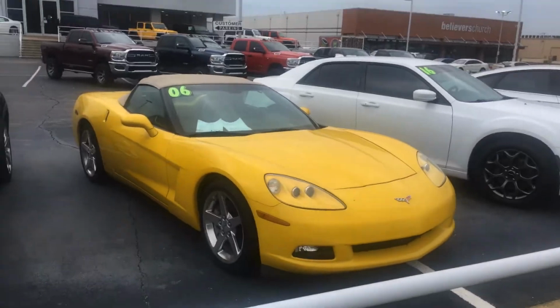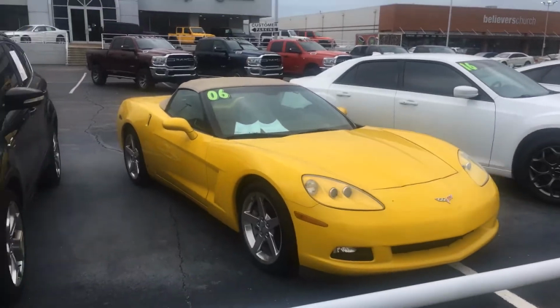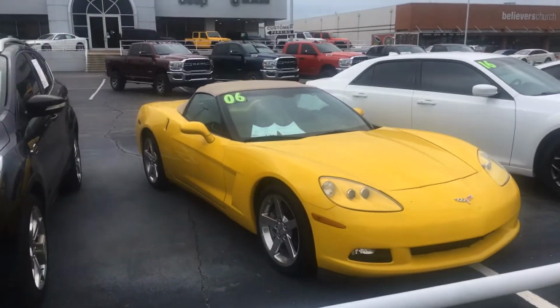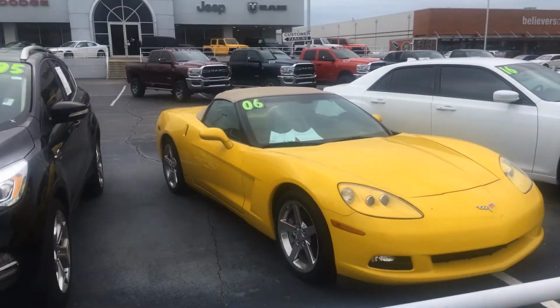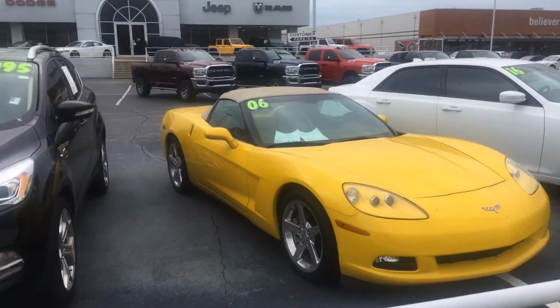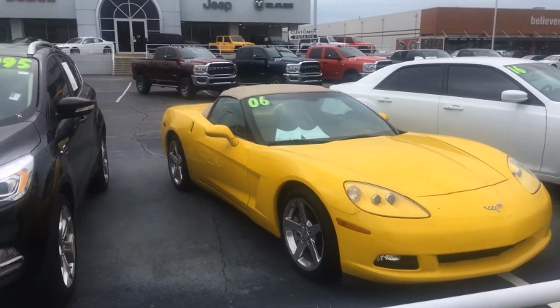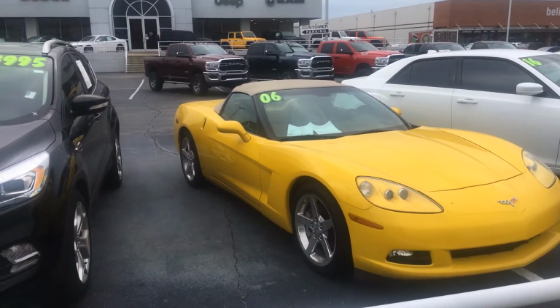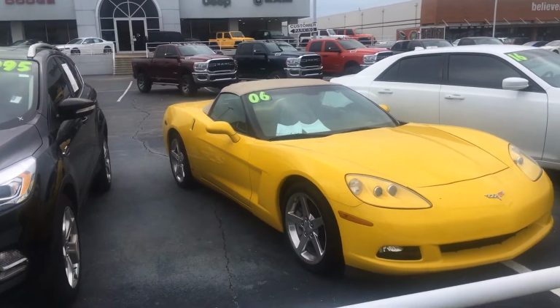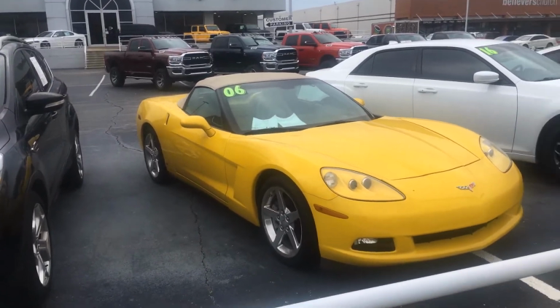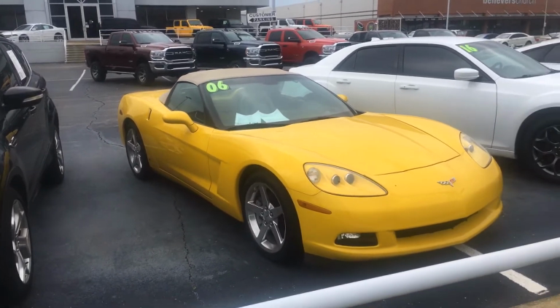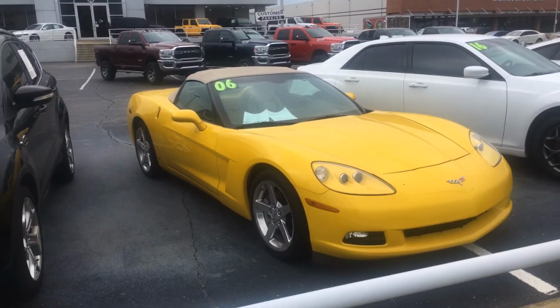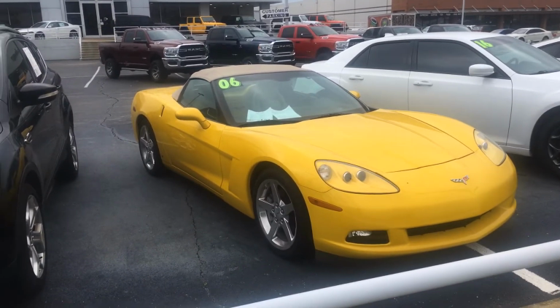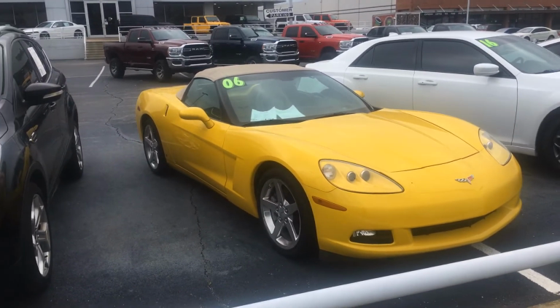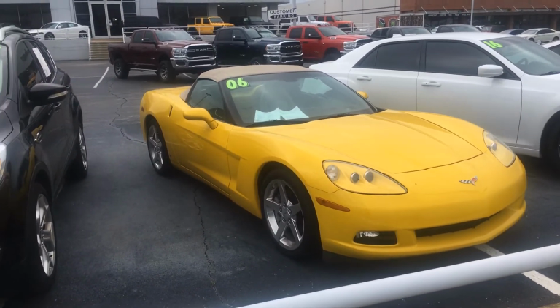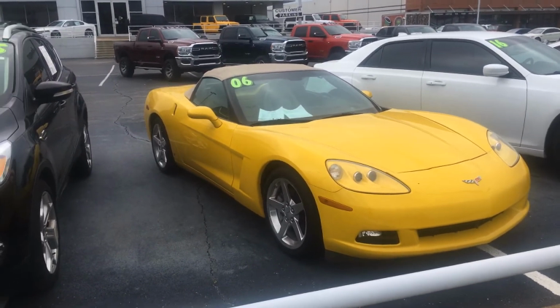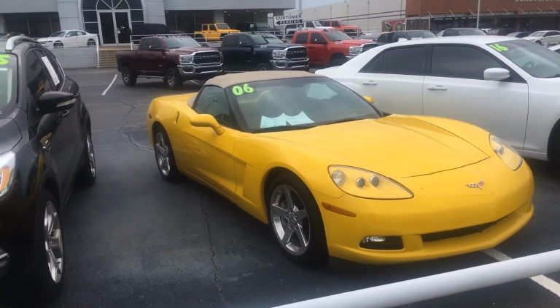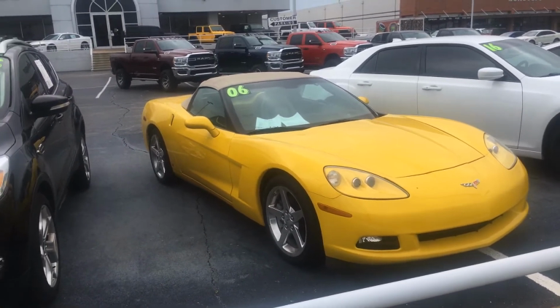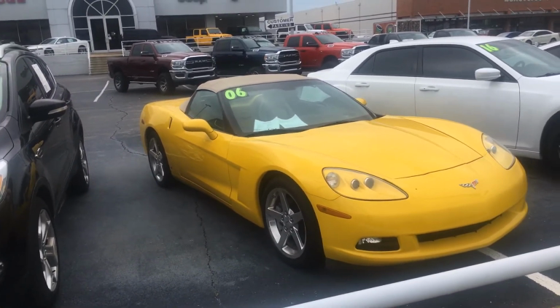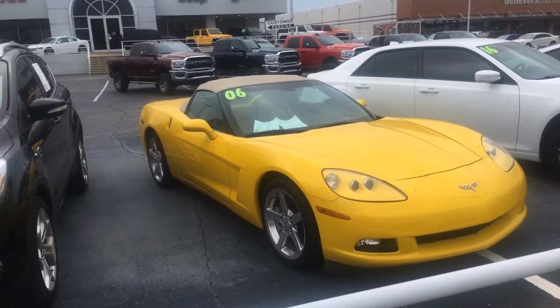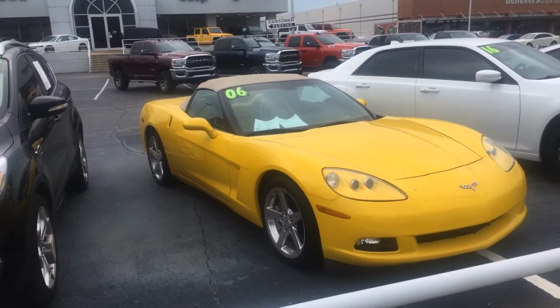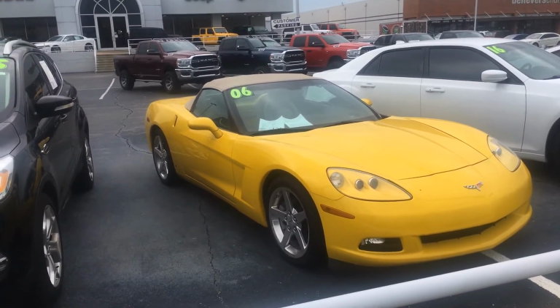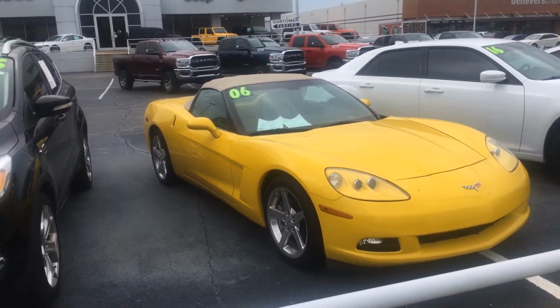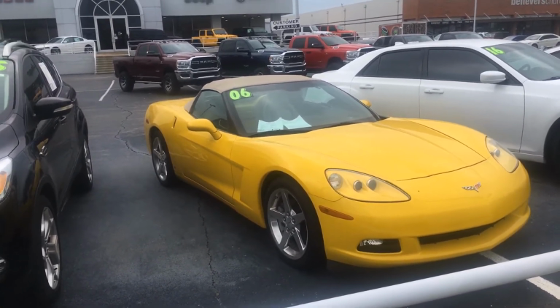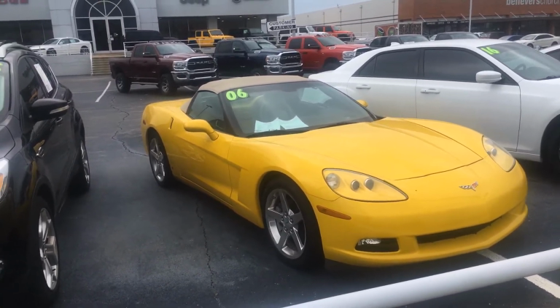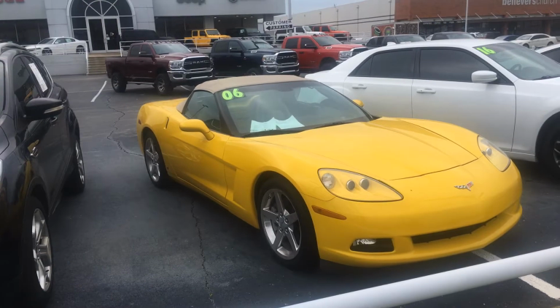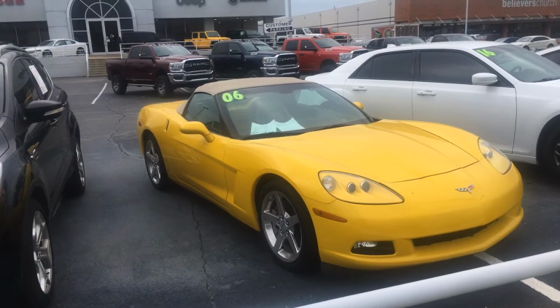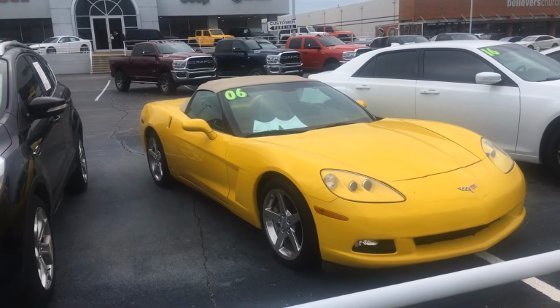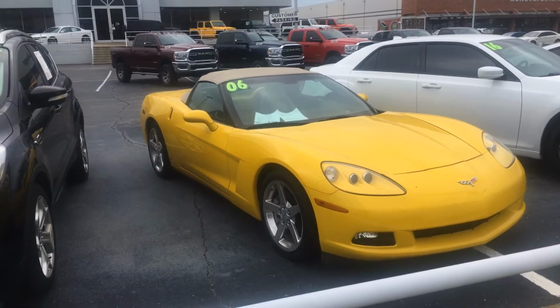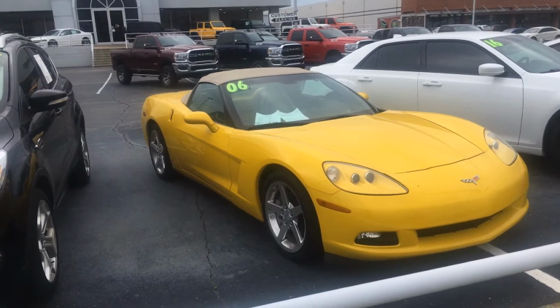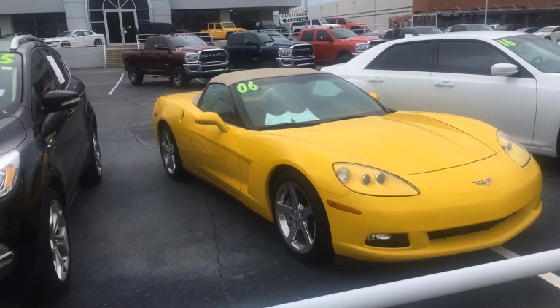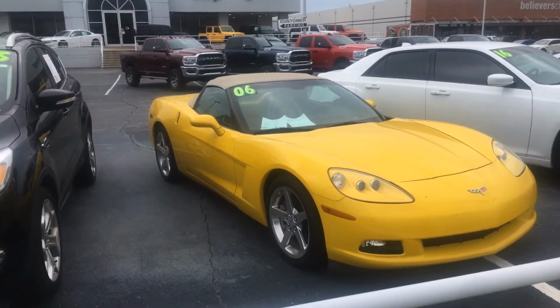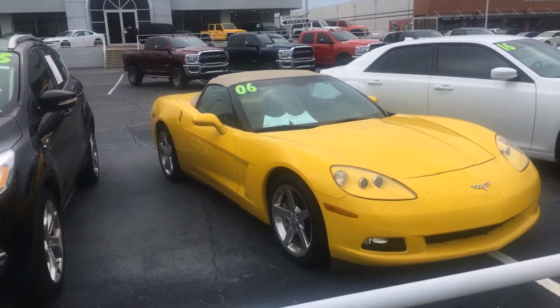Hey, what's going on, Doug? It's your boy DeMarco here at Bob Moore Chrysler Jeep Dodge Ram in Tulsa, Oklahoma.